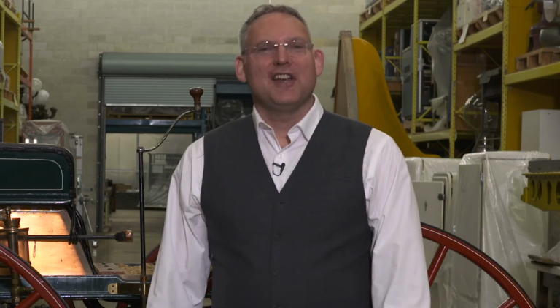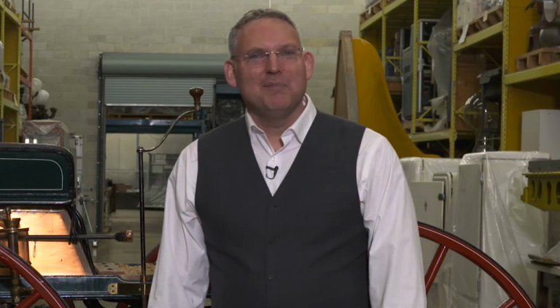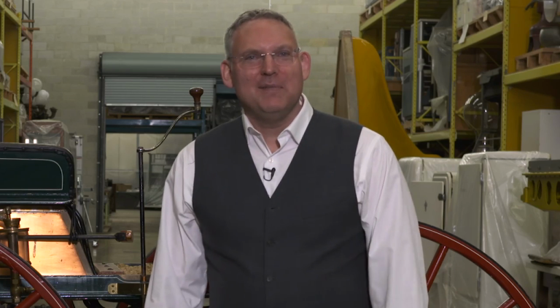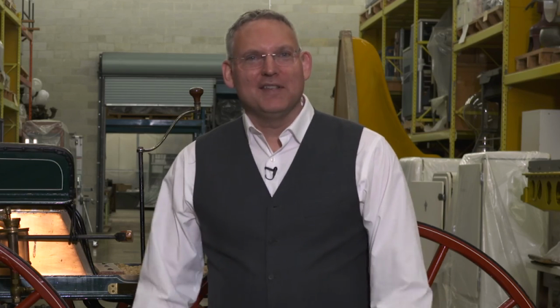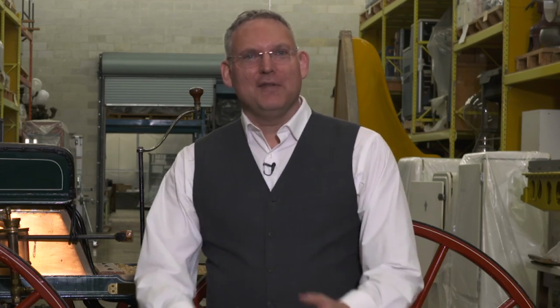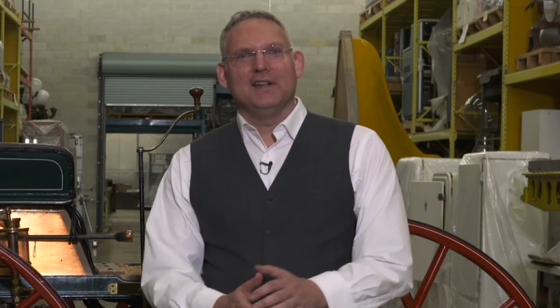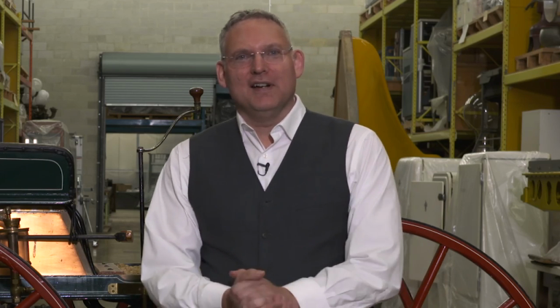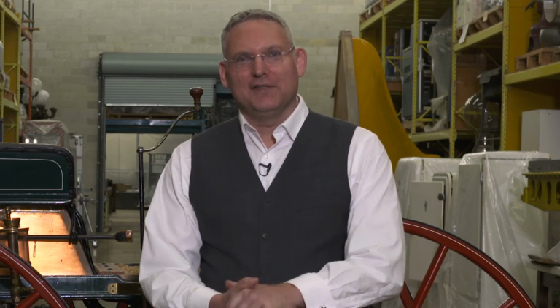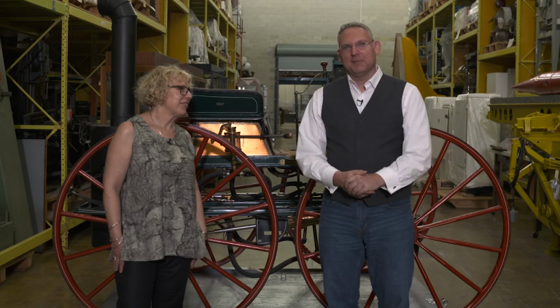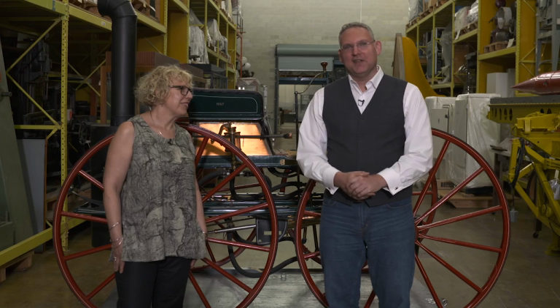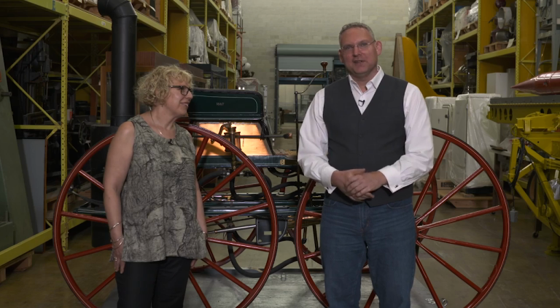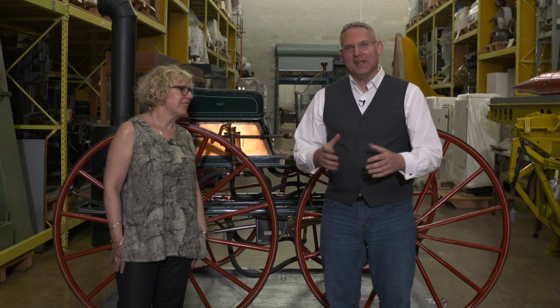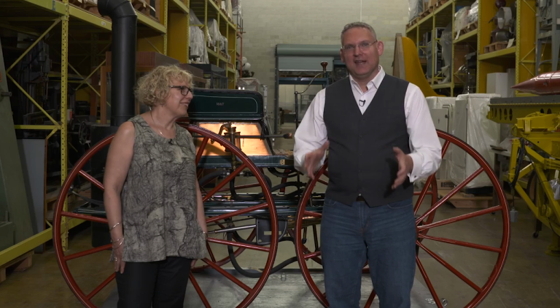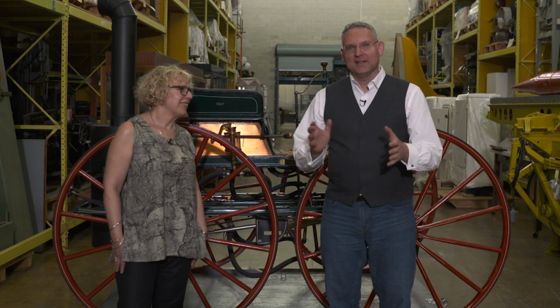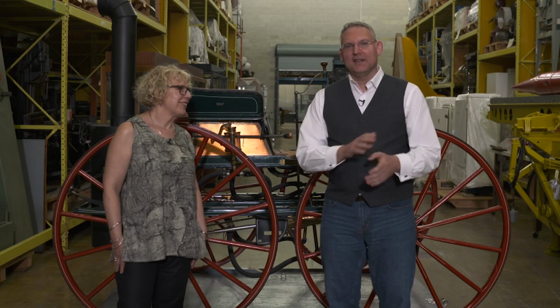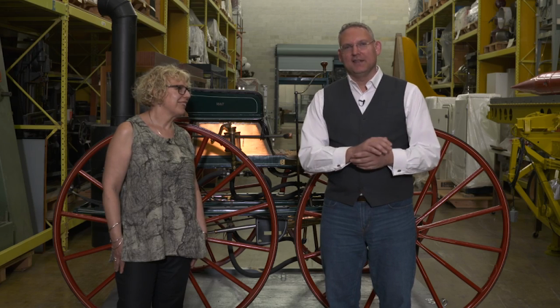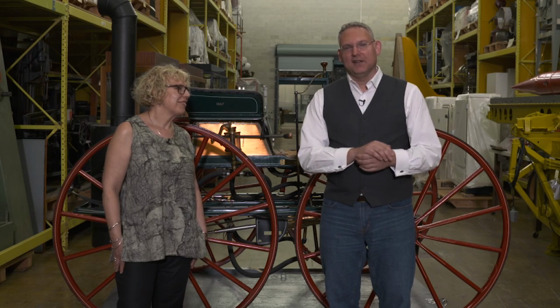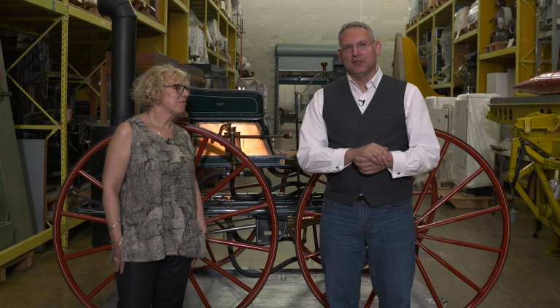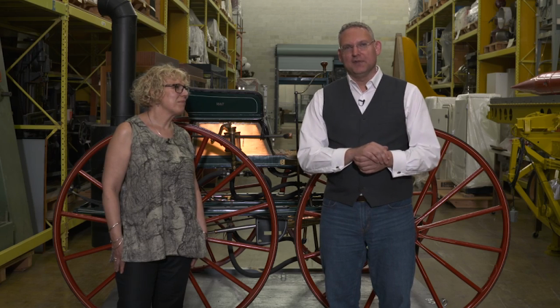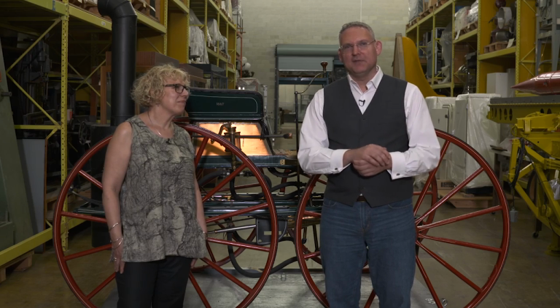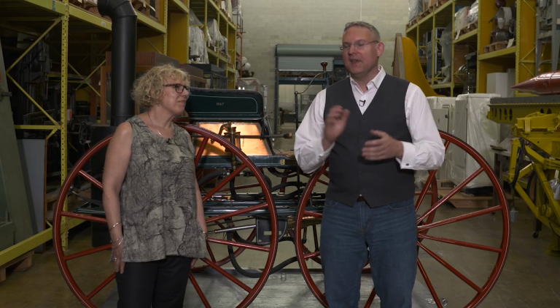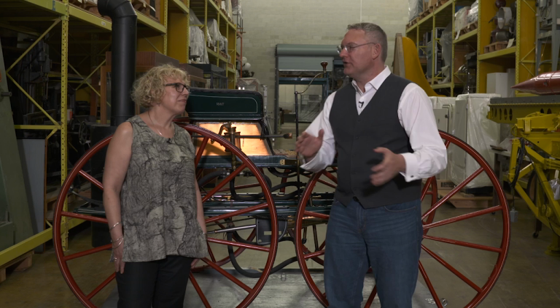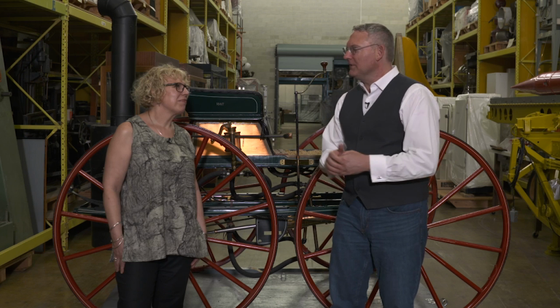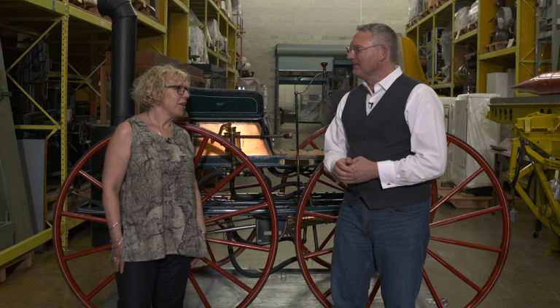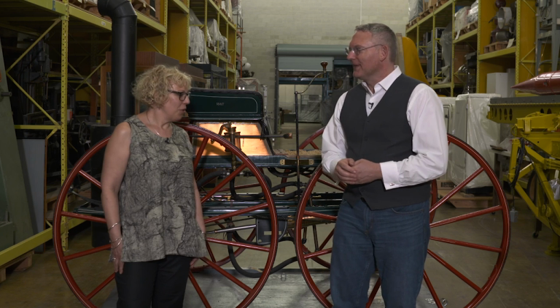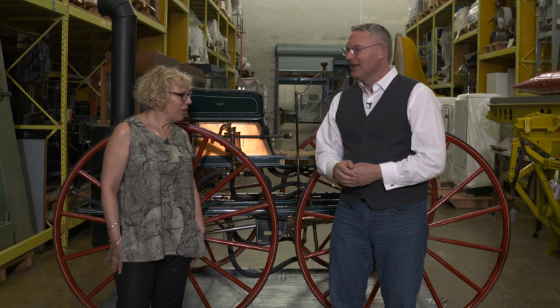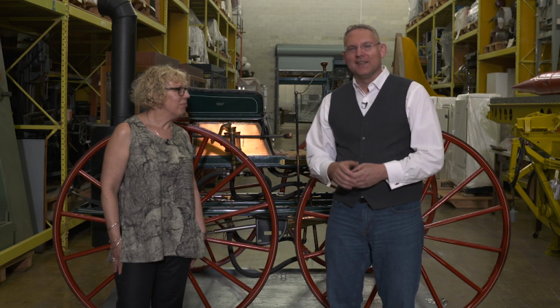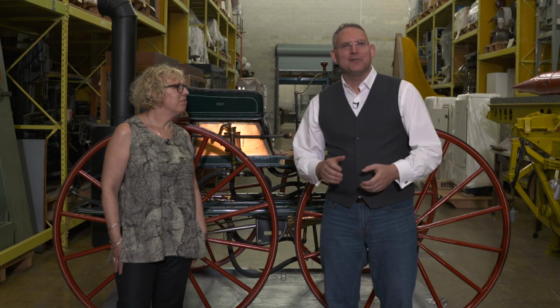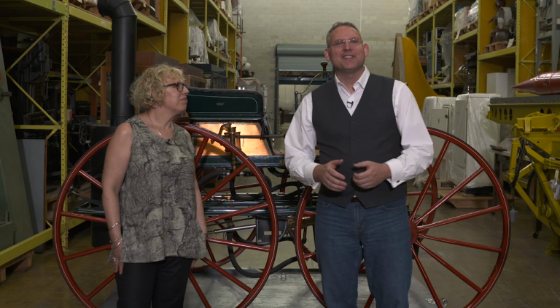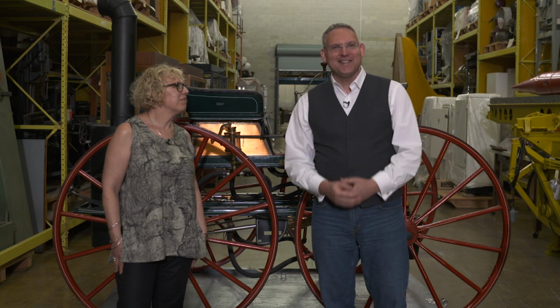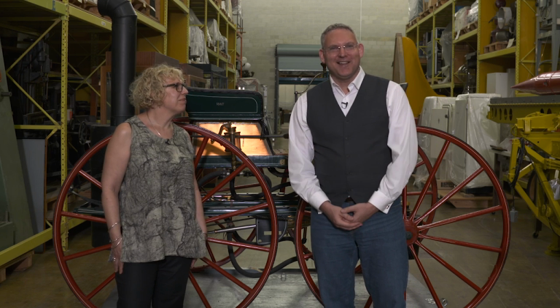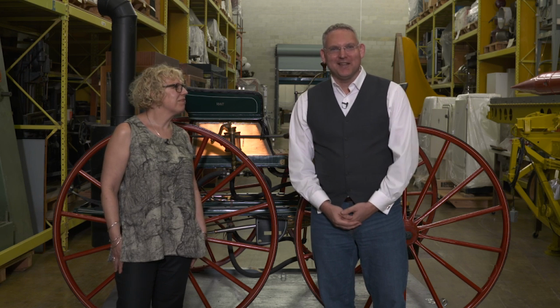Sharon Babian is the curator of transportation here at the Canada Science and Technology Museum. Thank you Sharon. This was Science Alive.